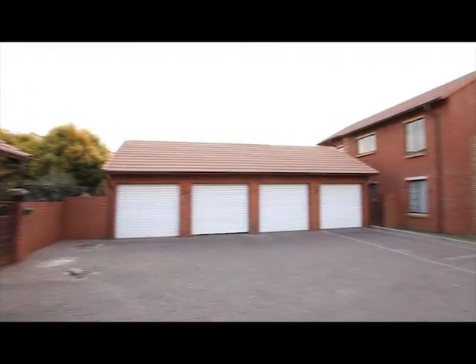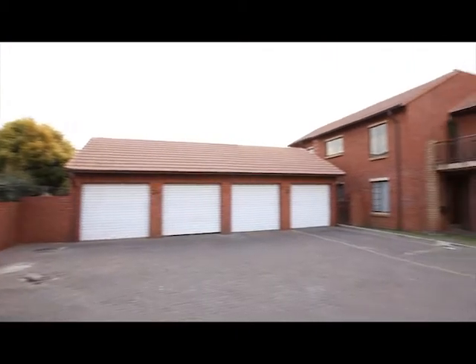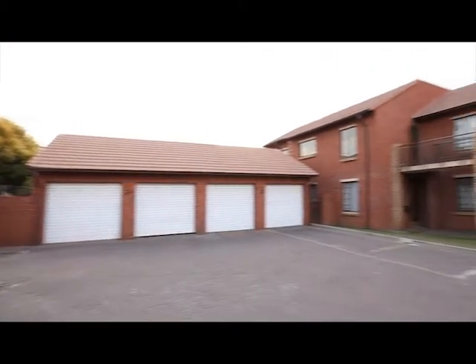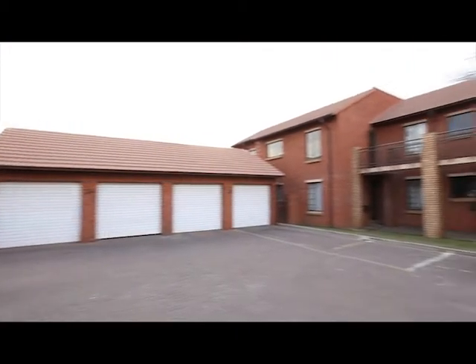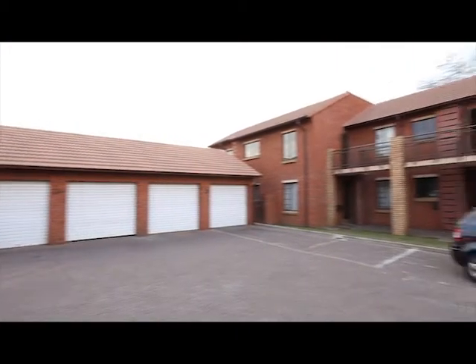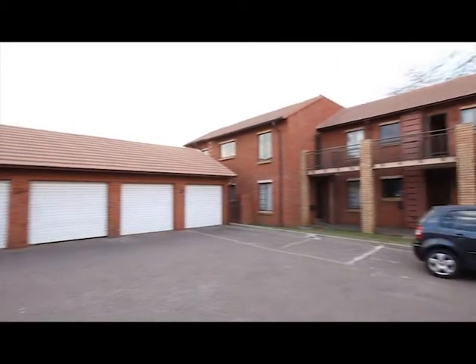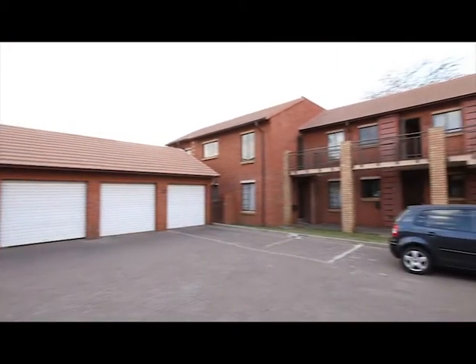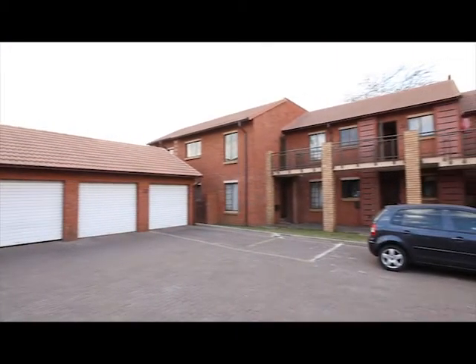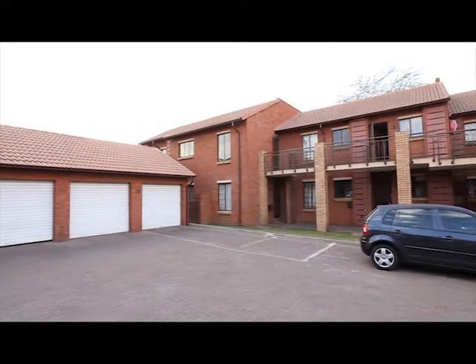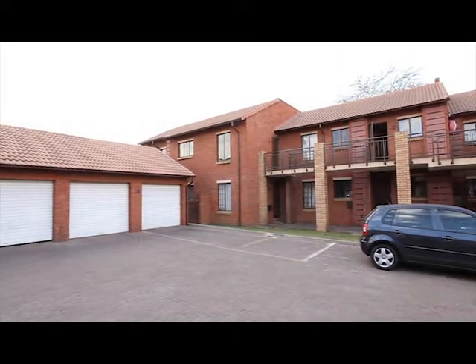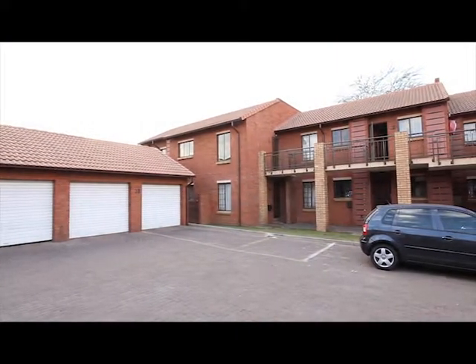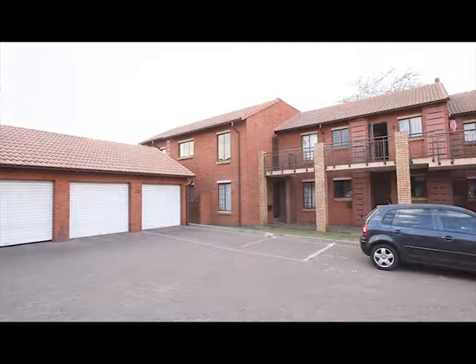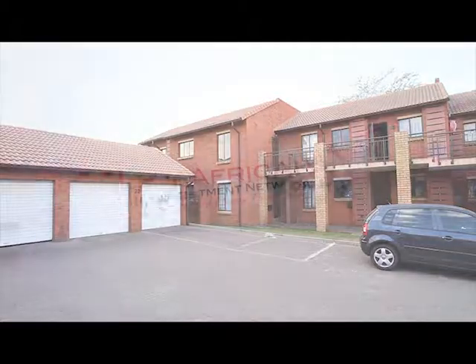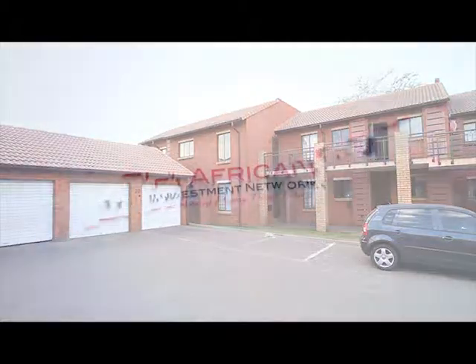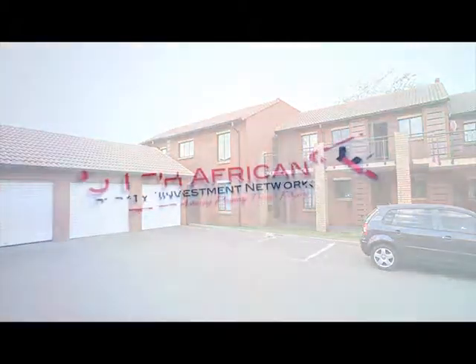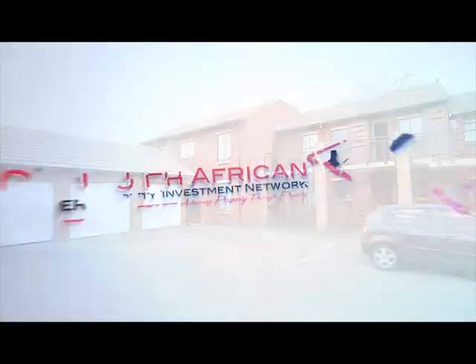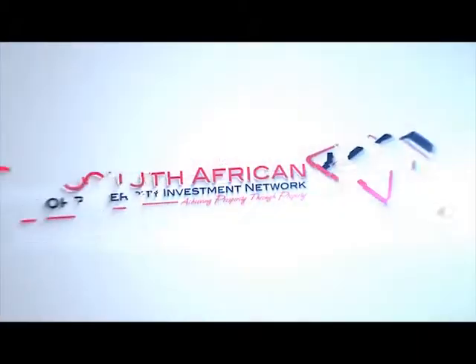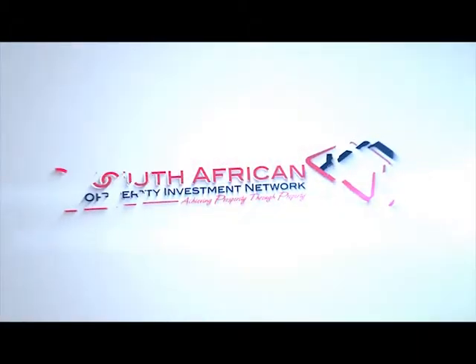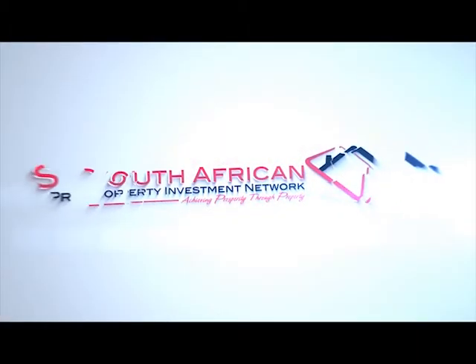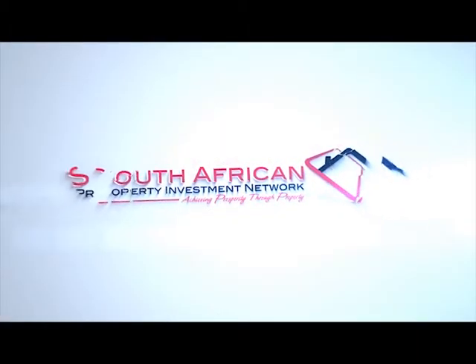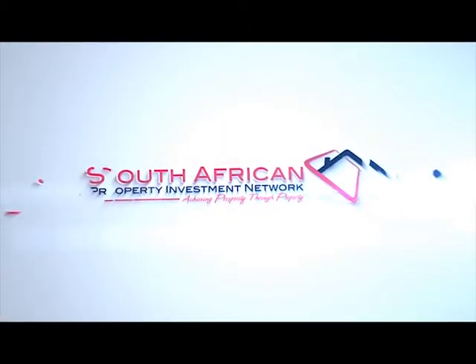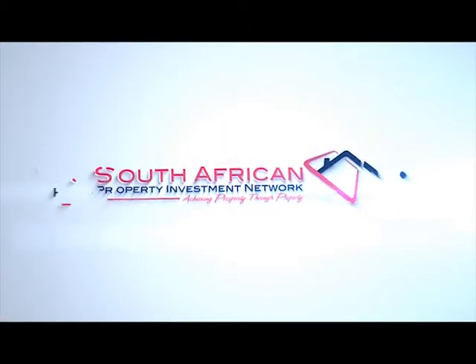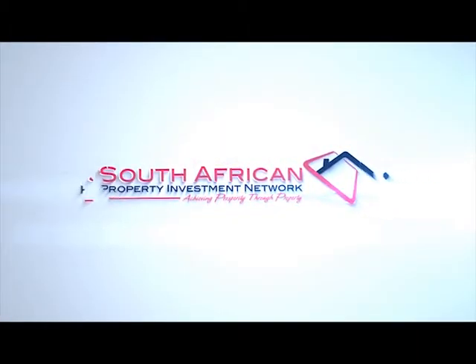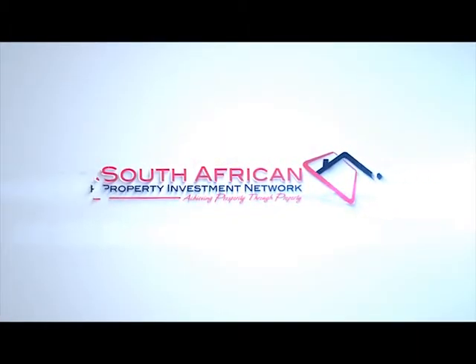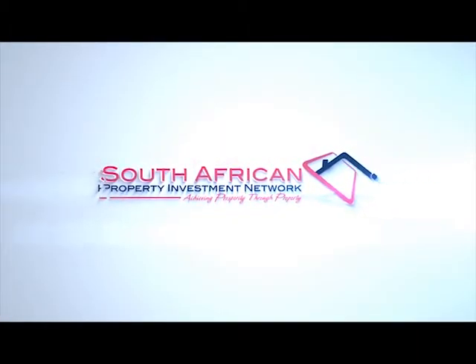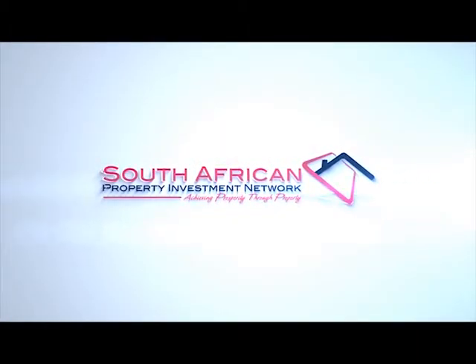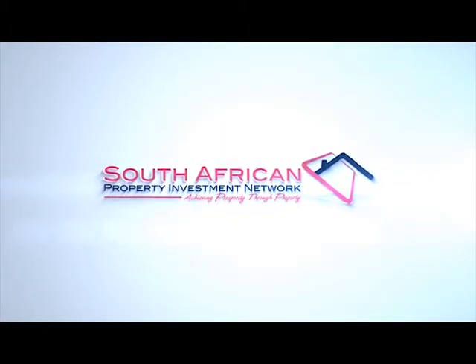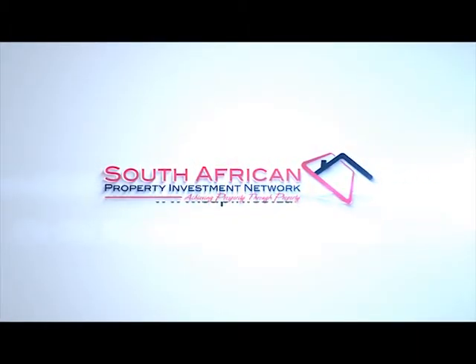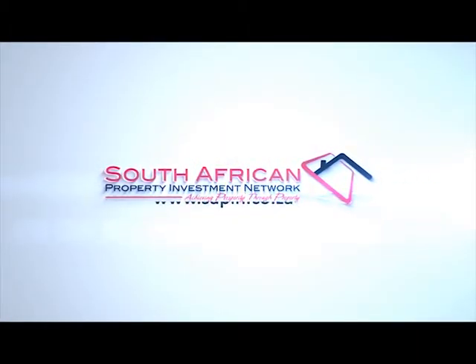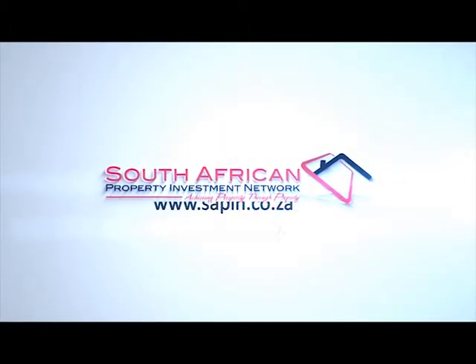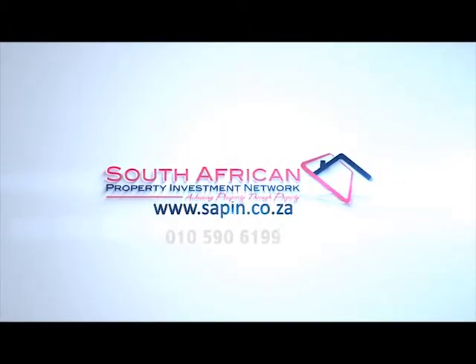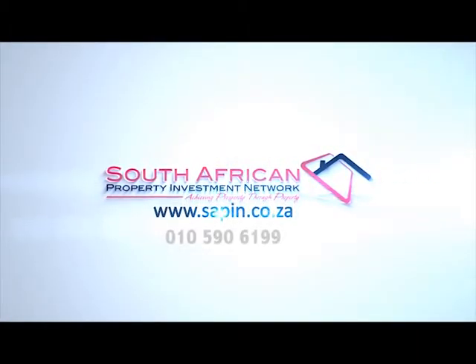A double lock-up garage completes the unit. Call us immediately to view this must-have property.